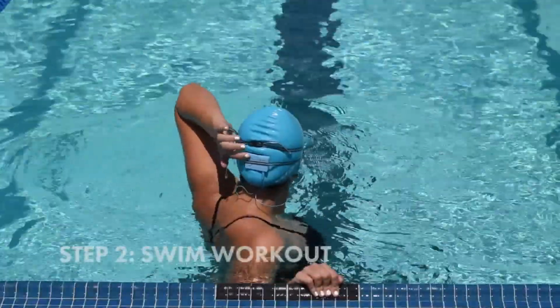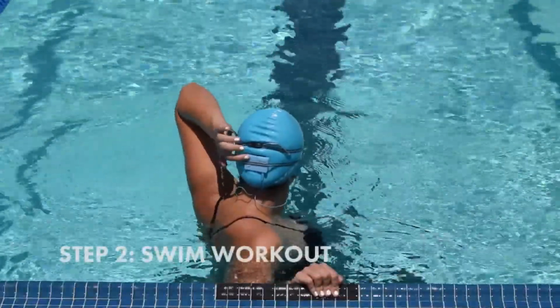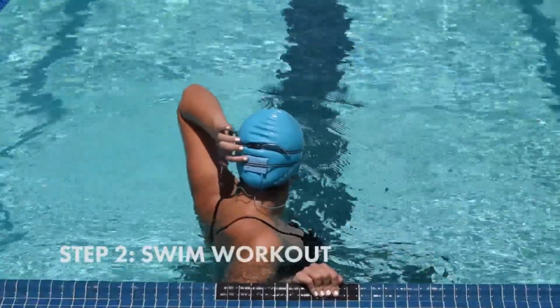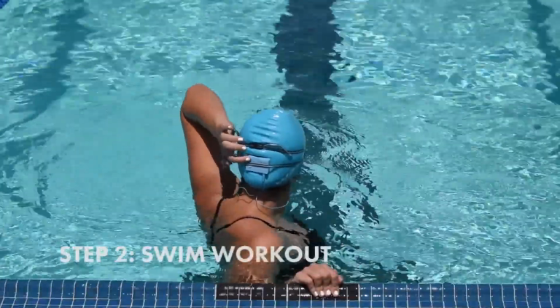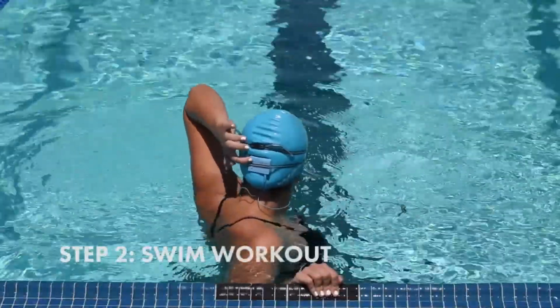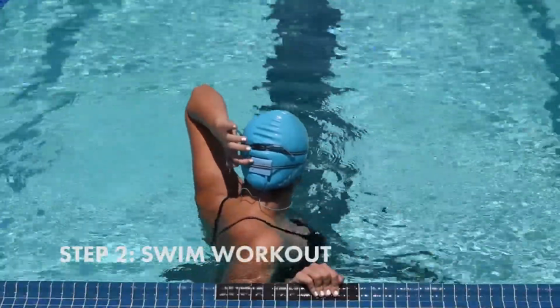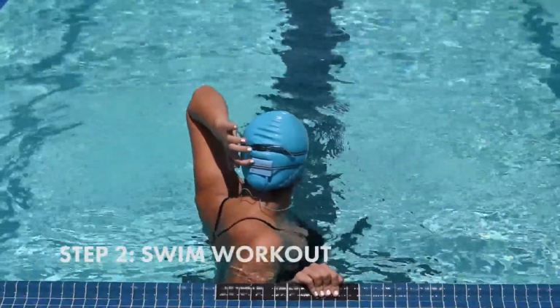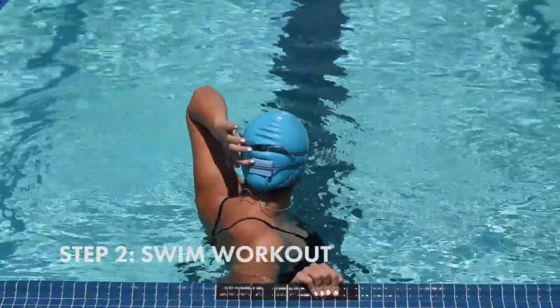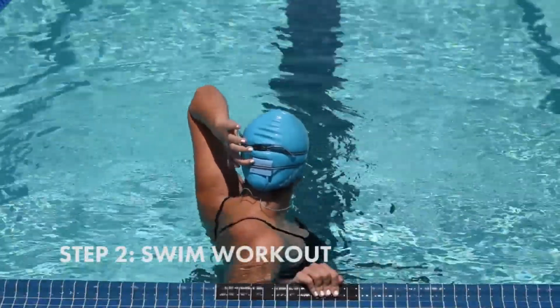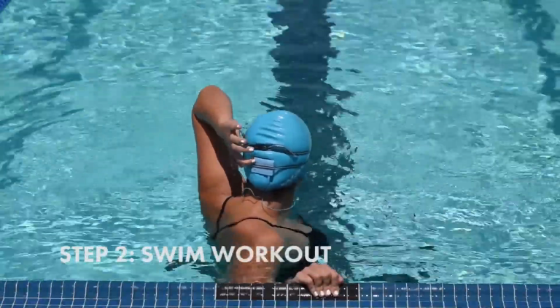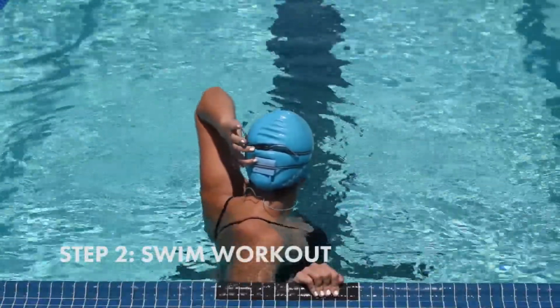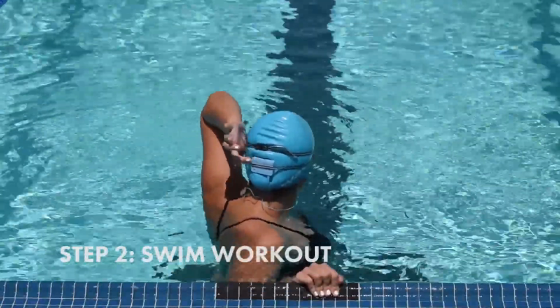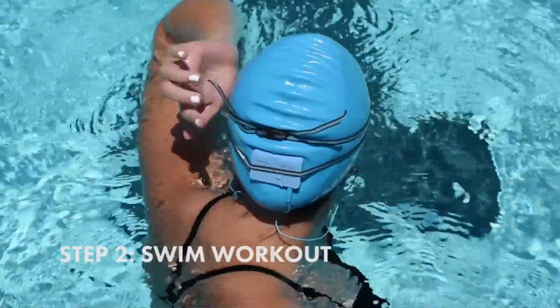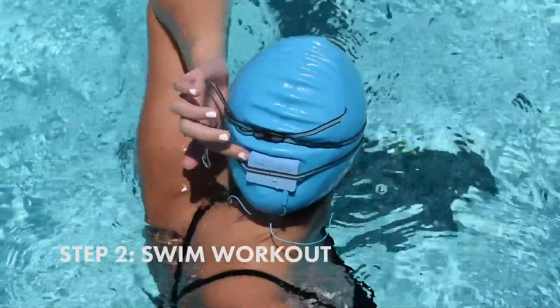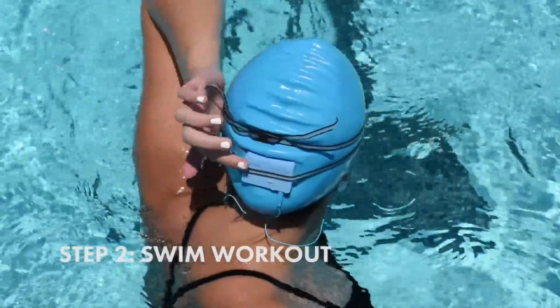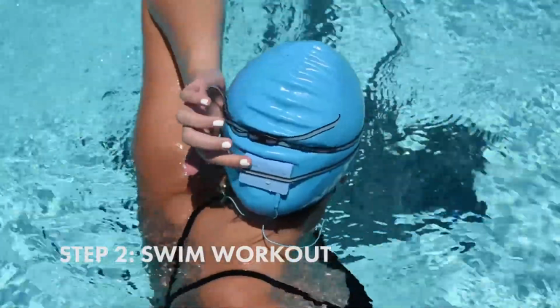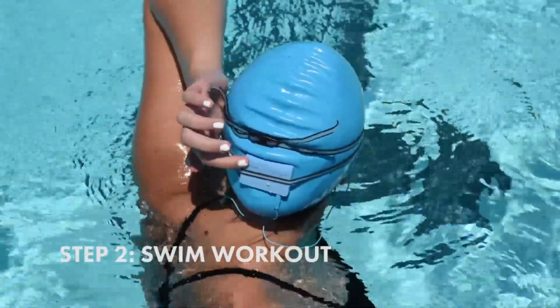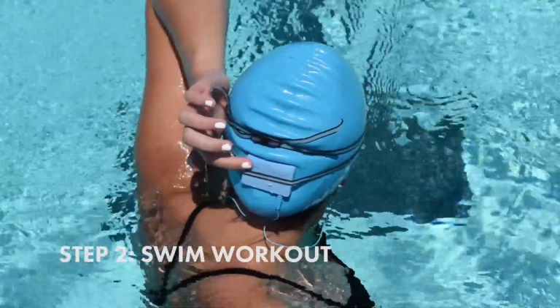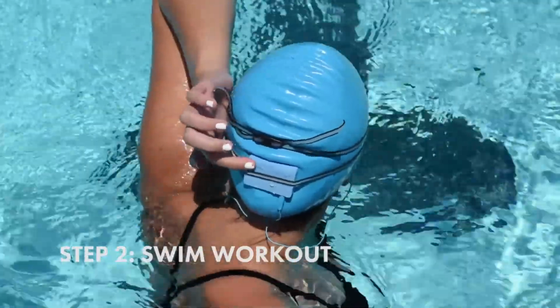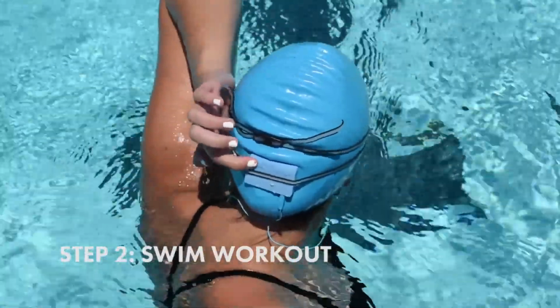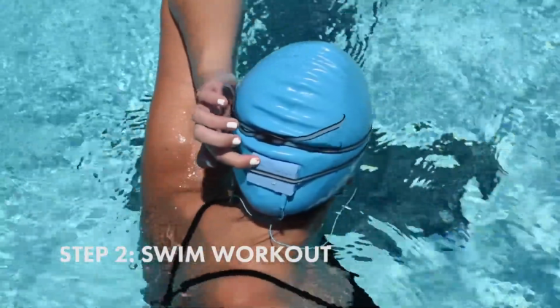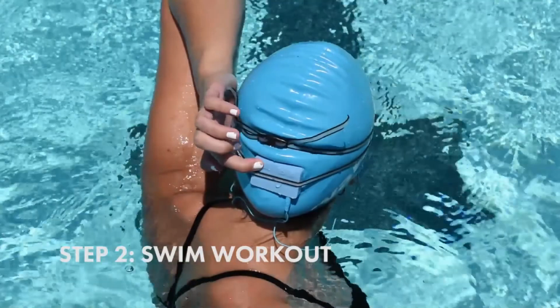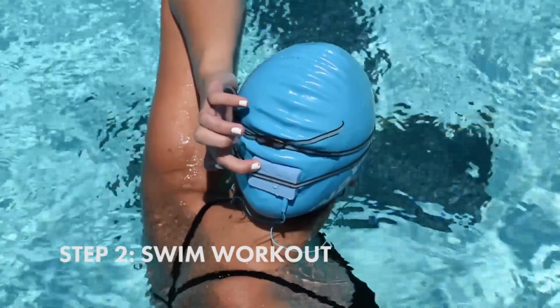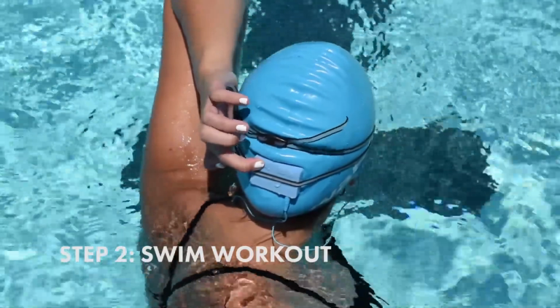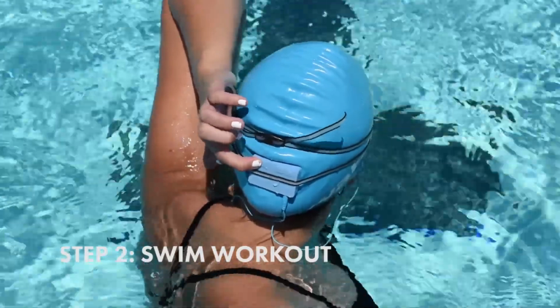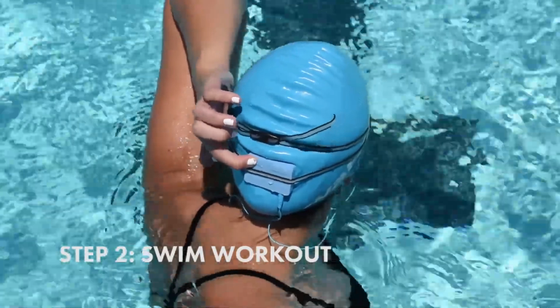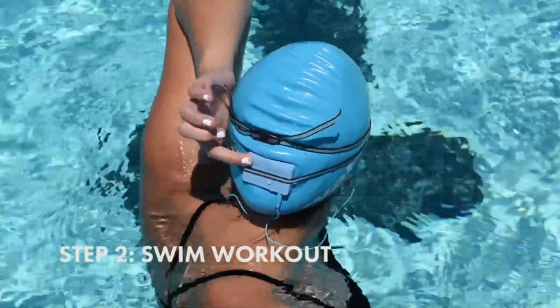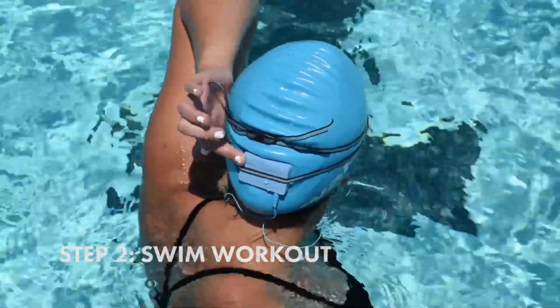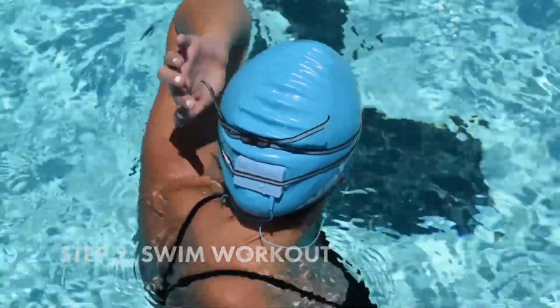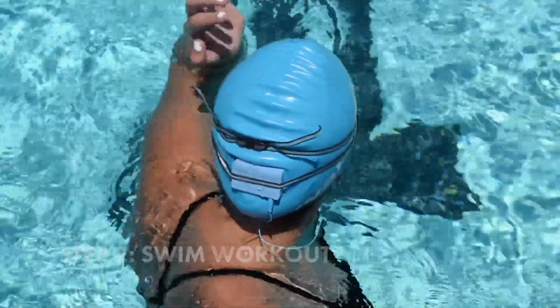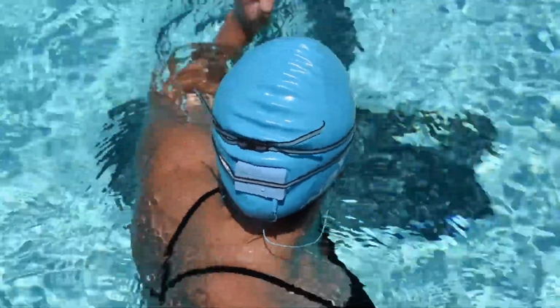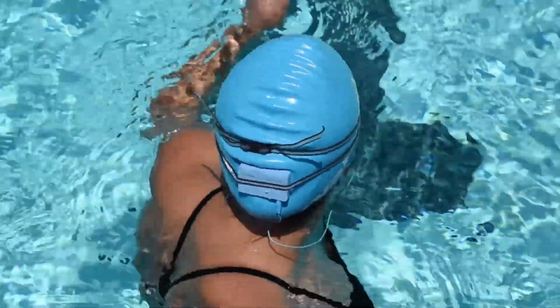Hello. Press the play button to begin your workout. Welcome to Sprint Workout 2.